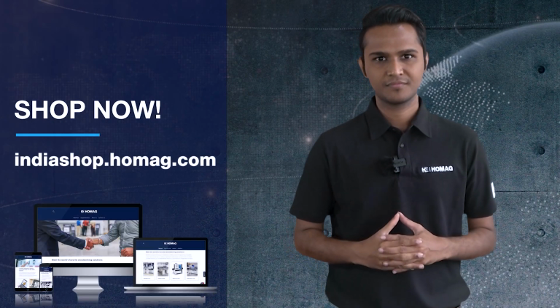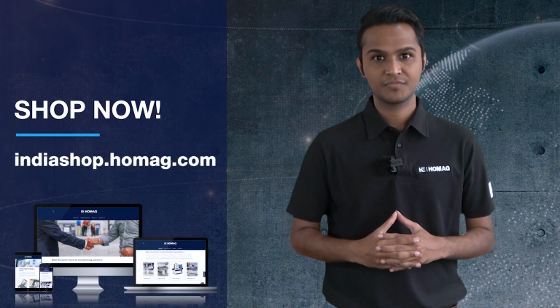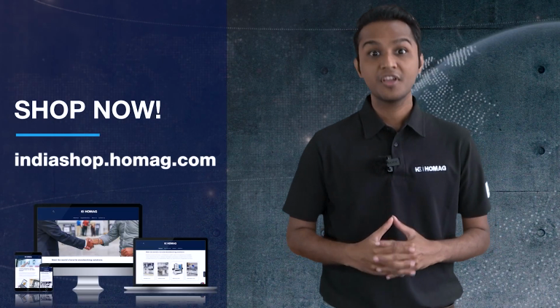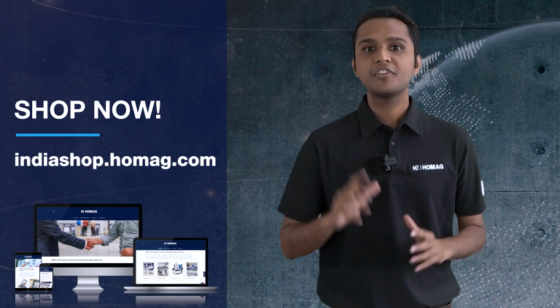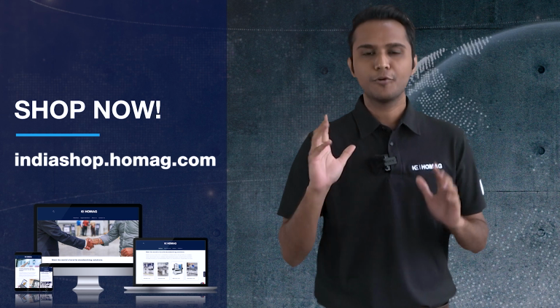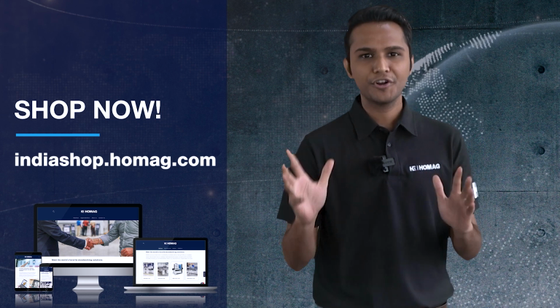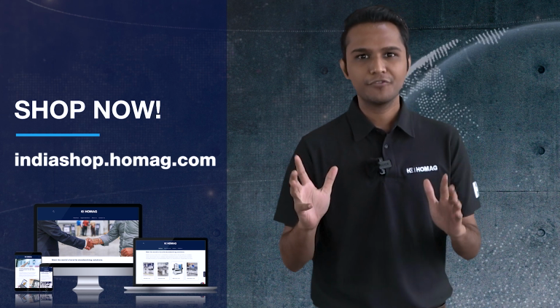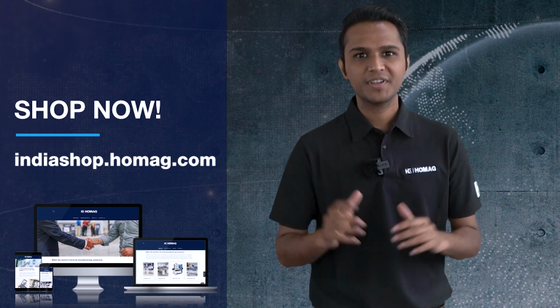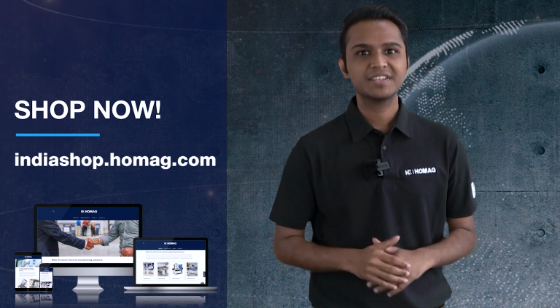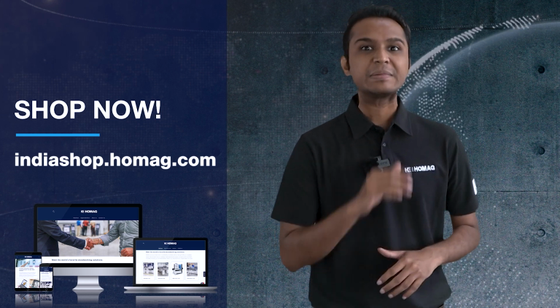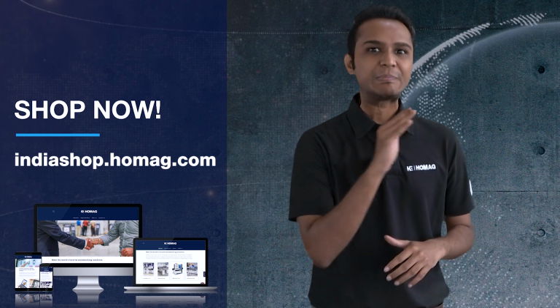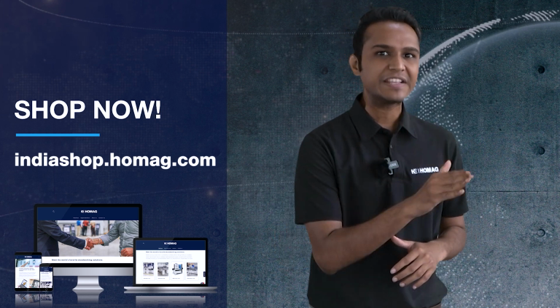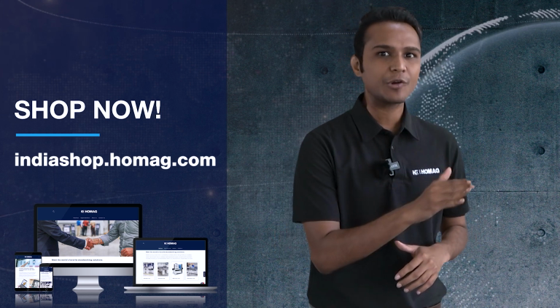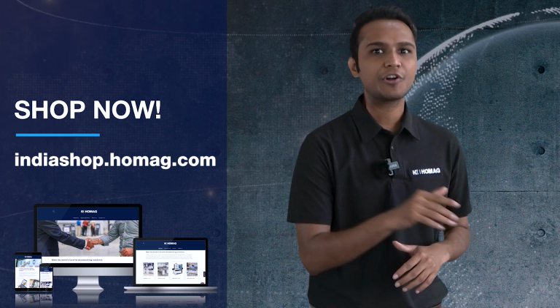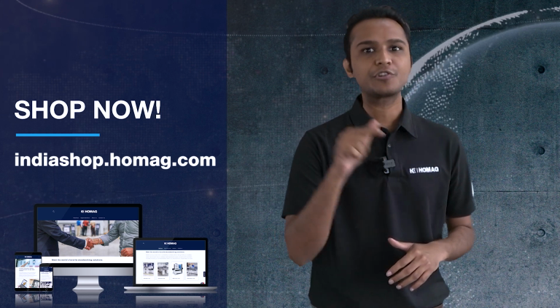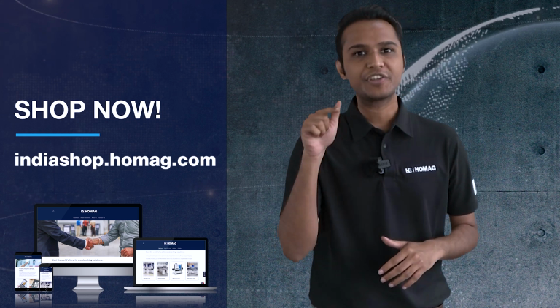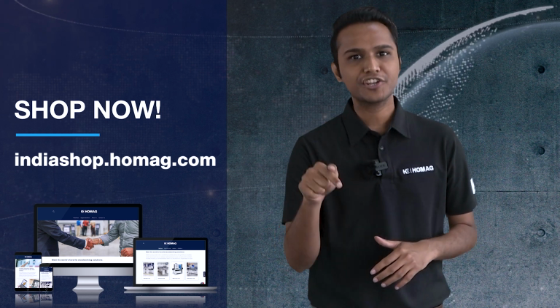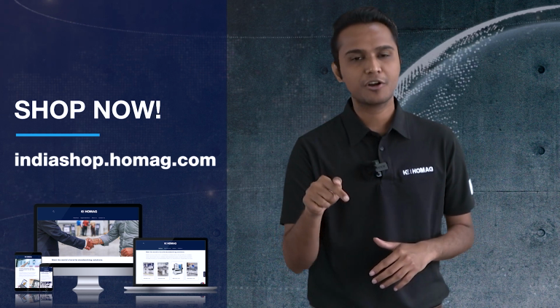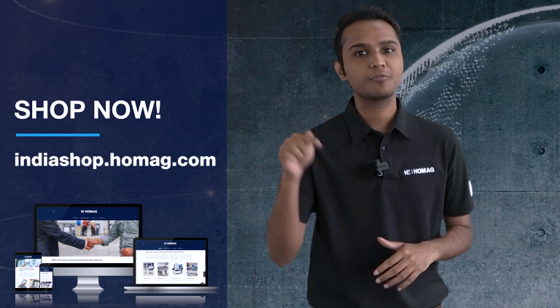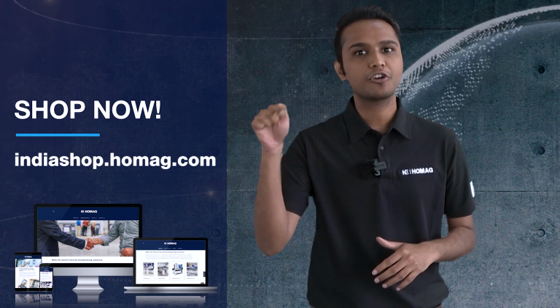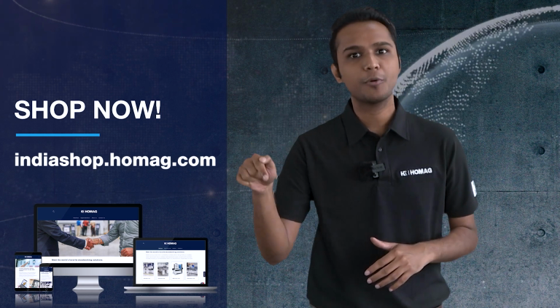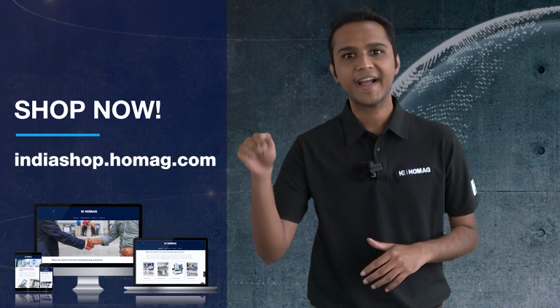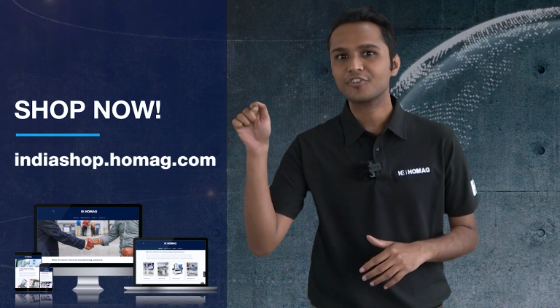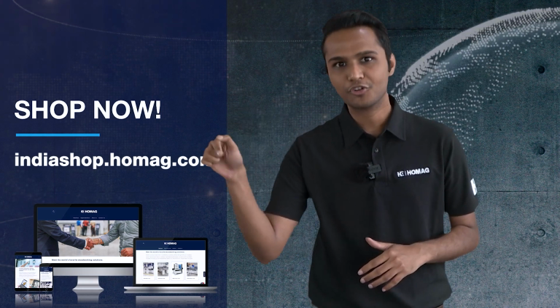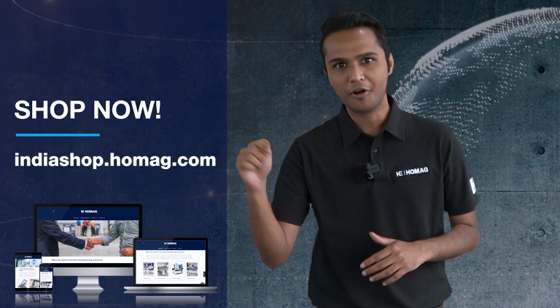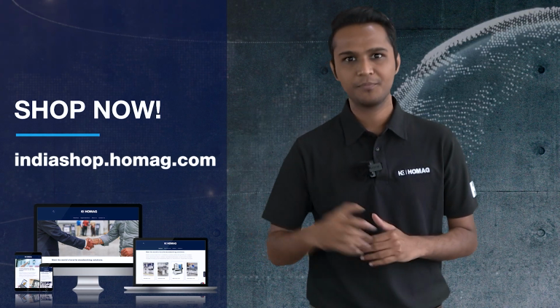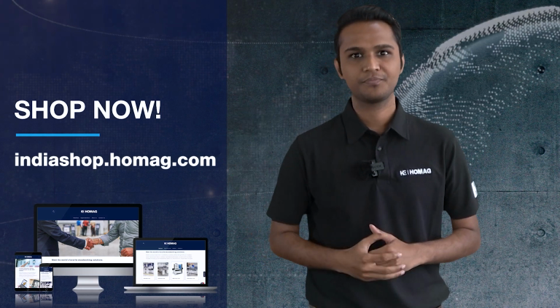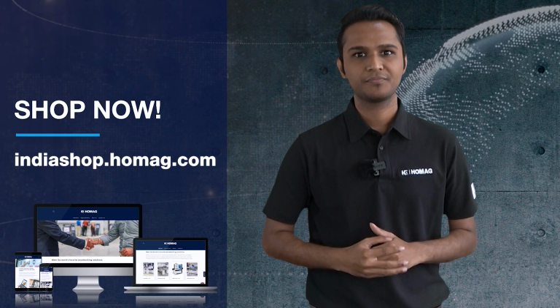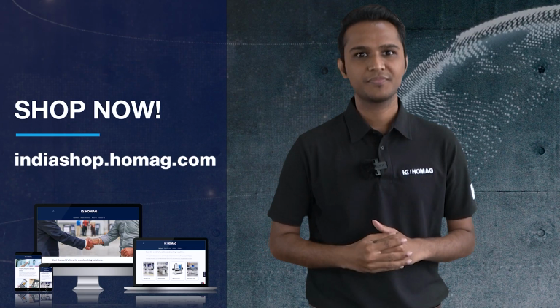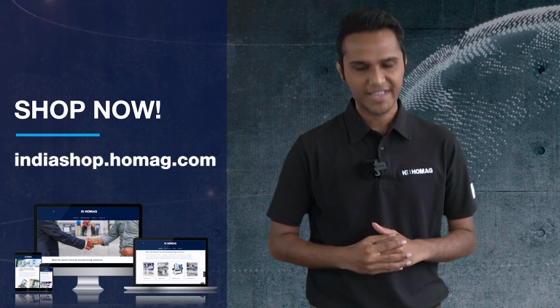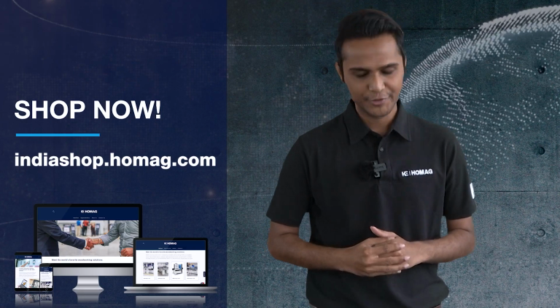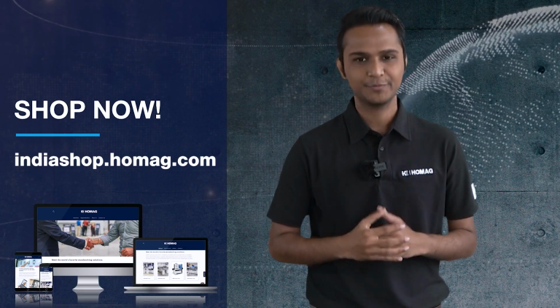For more information, please log on to indiashop.homag.com. Thank you.